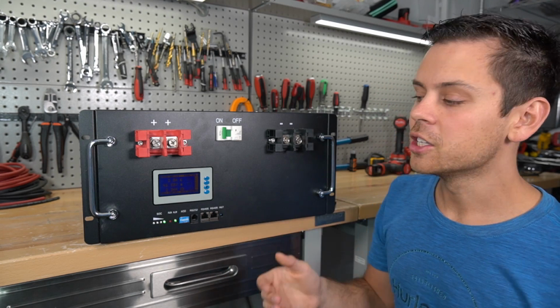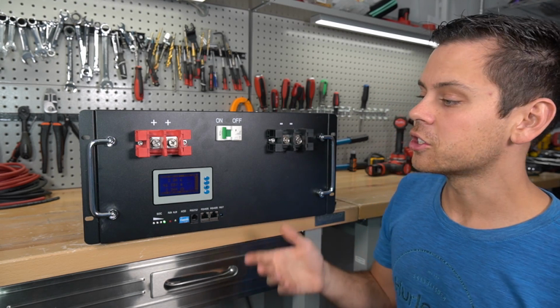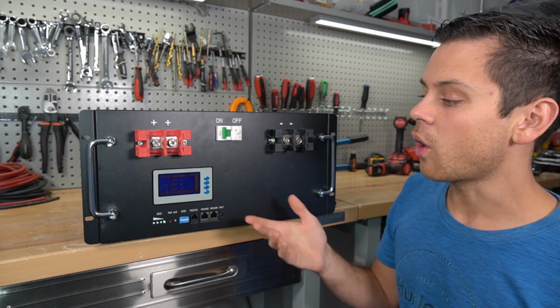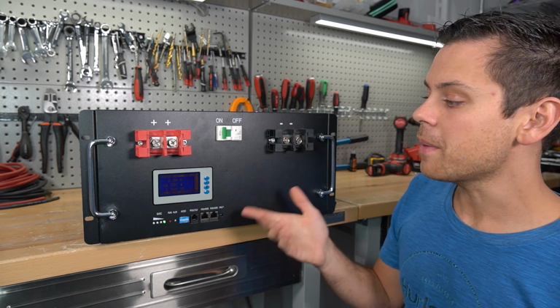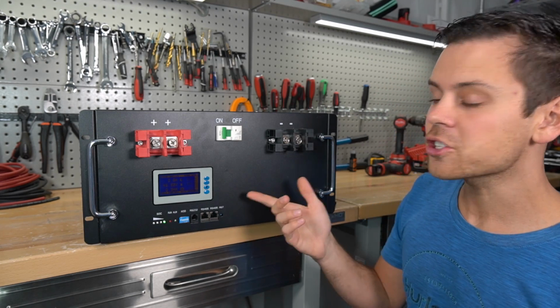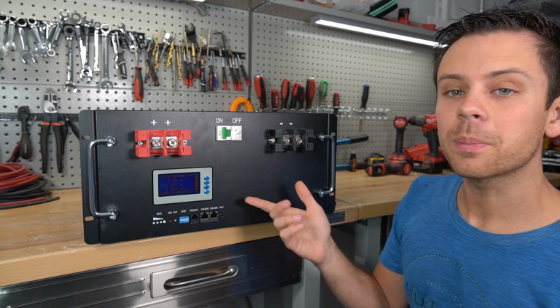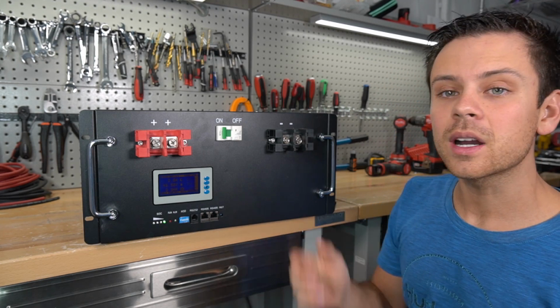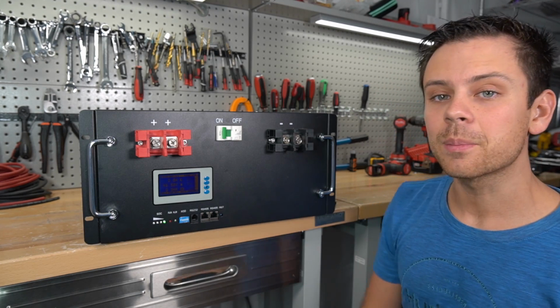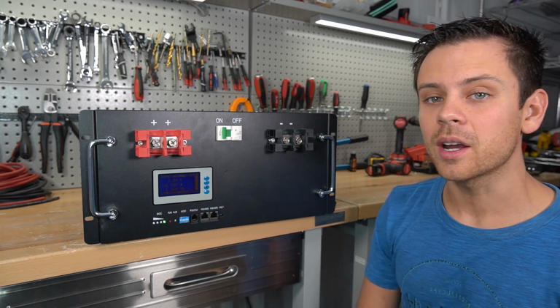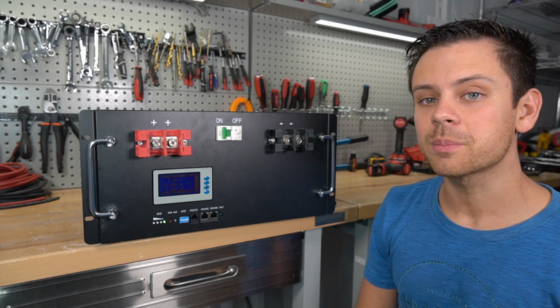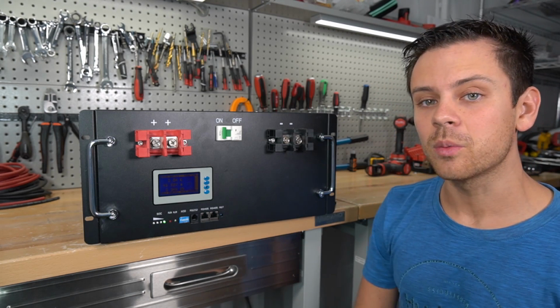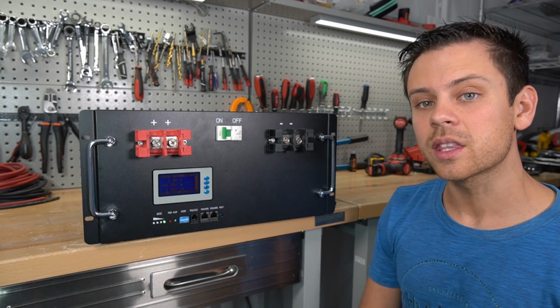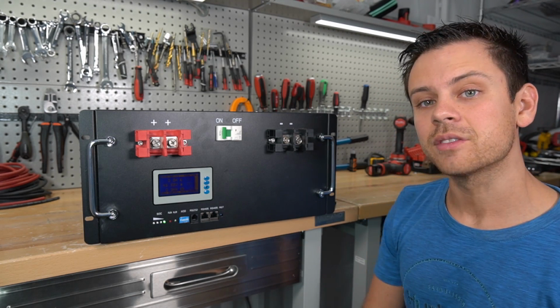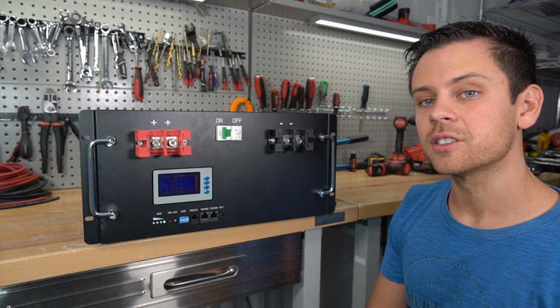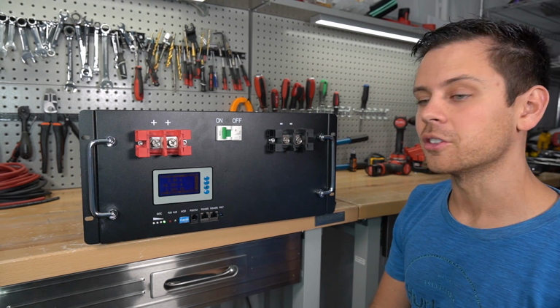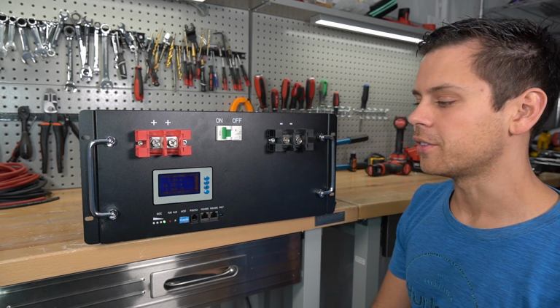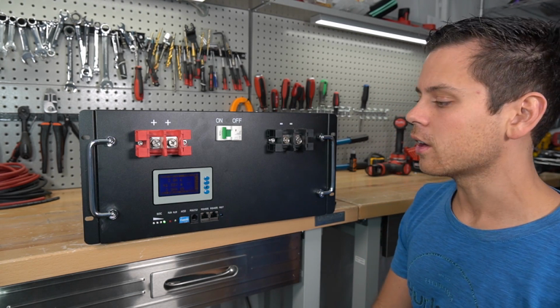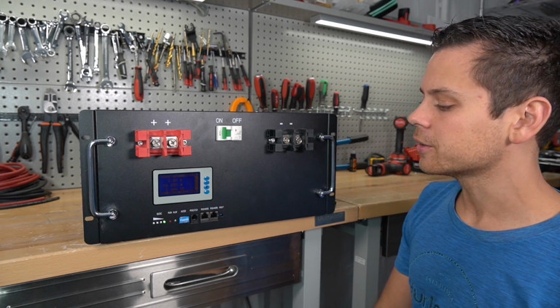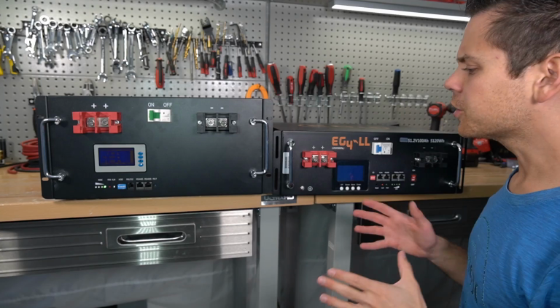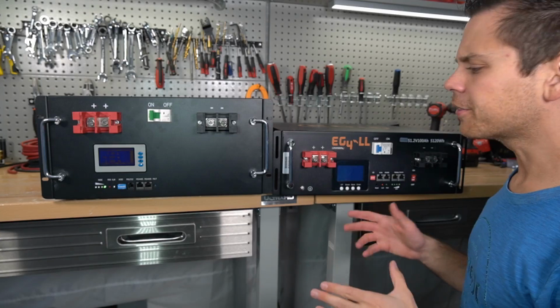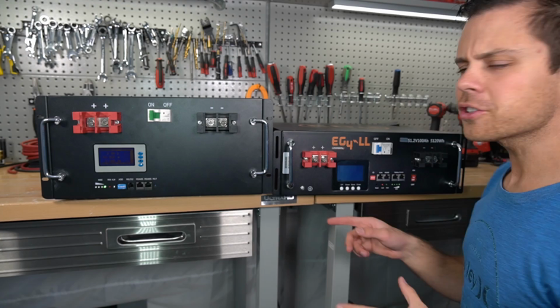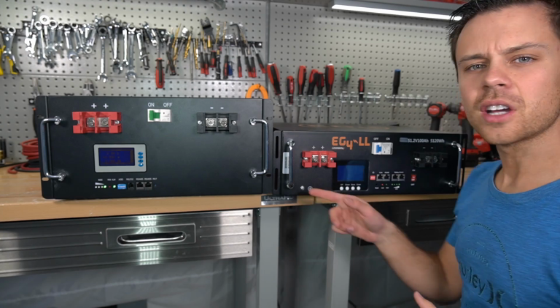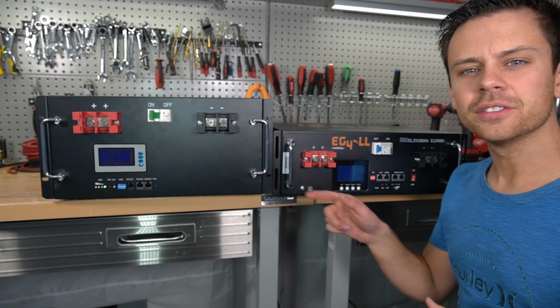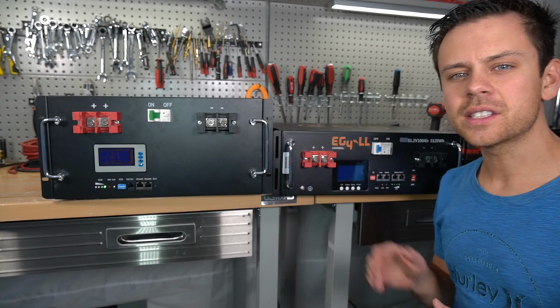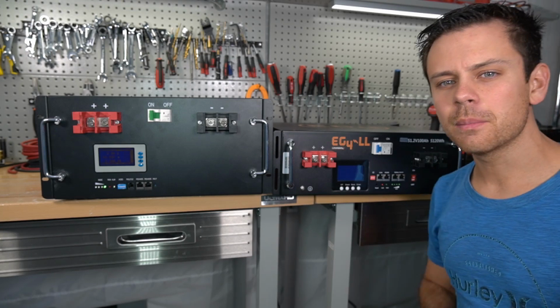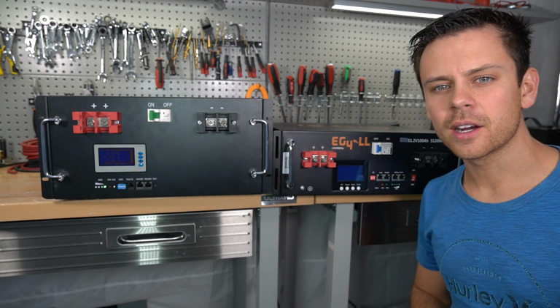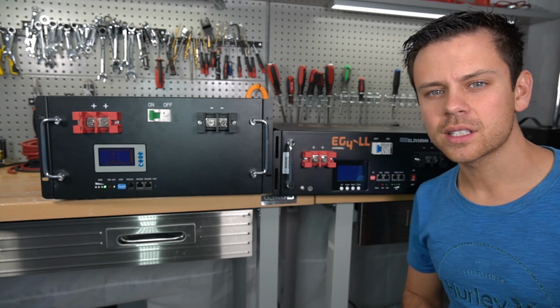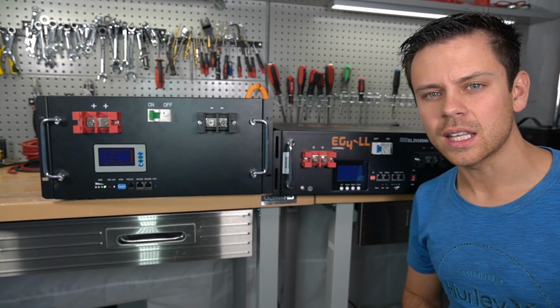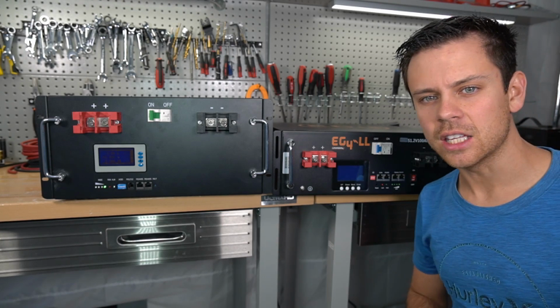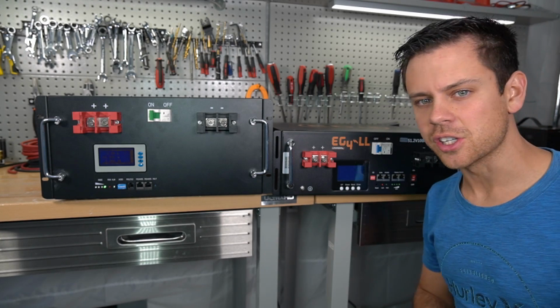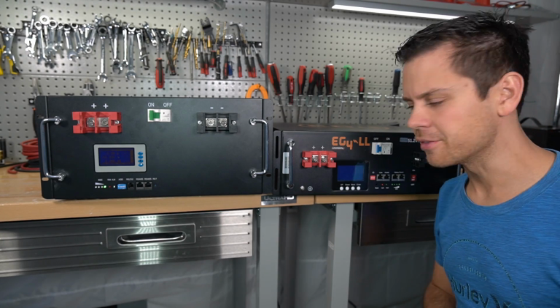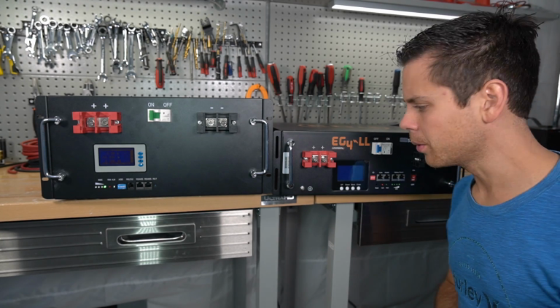The 110 amp hour model has 120 amp hour CATL cells, and the 220 amp hour model is actually using 240 amp hour CATL cells. This company has worked in other industries and they're really good with customer care and support. They were going down the list of everything every other company has been doing and said they're going to make it better. I'm actually pretty impressed by what they've done so far.